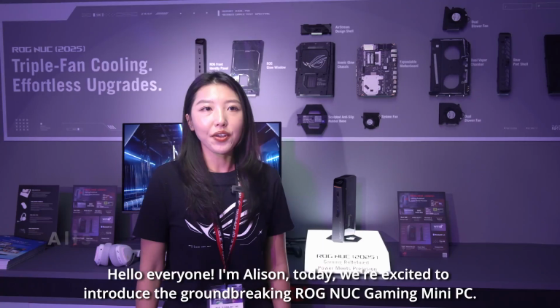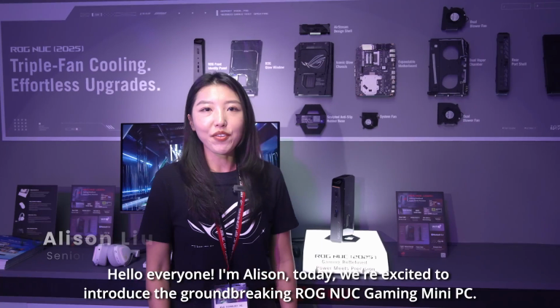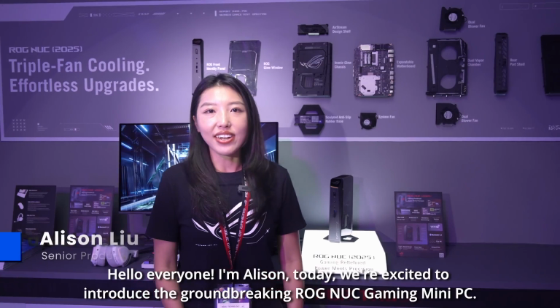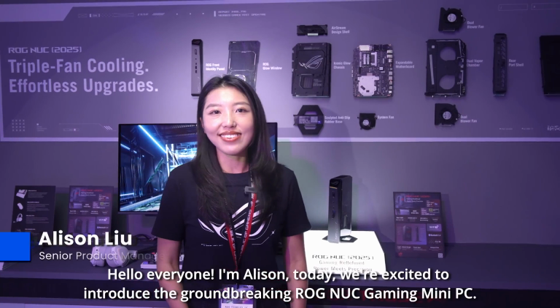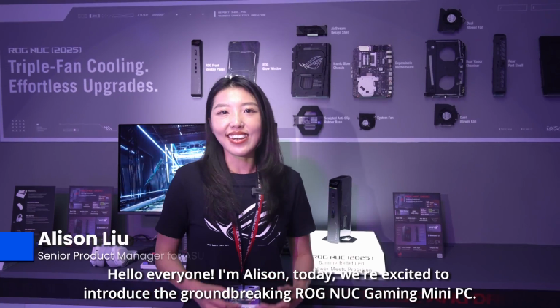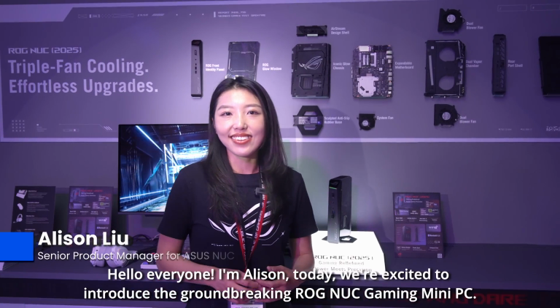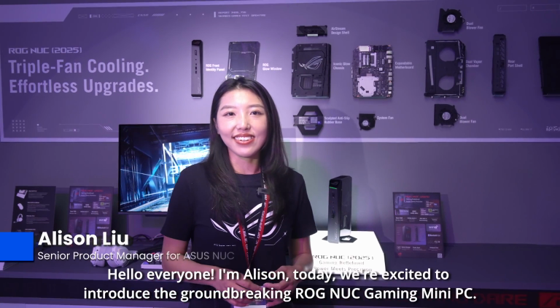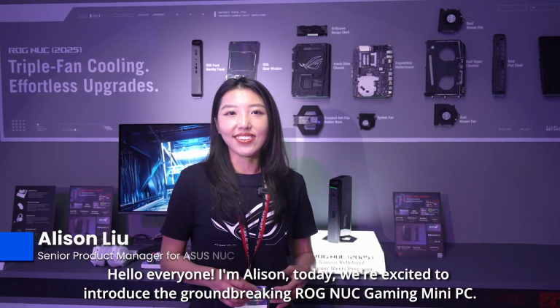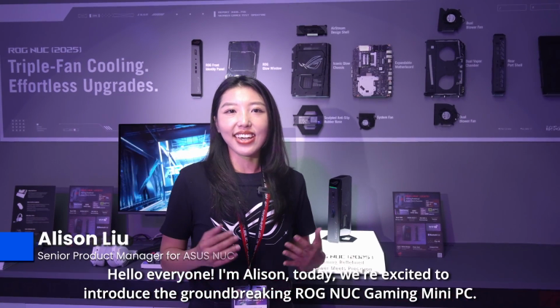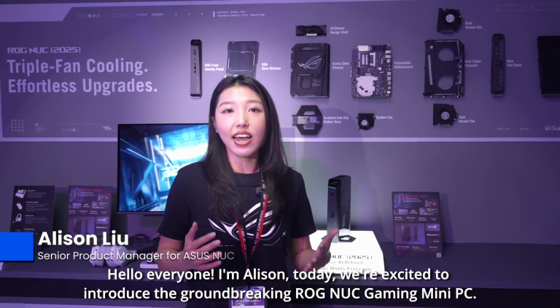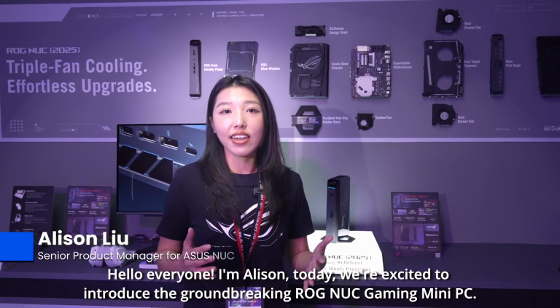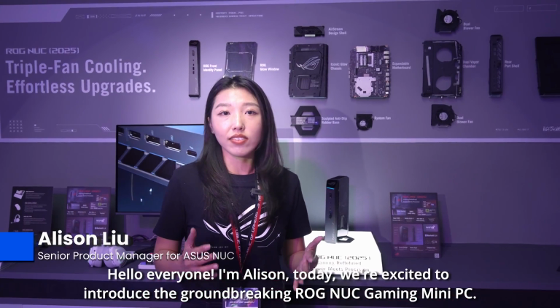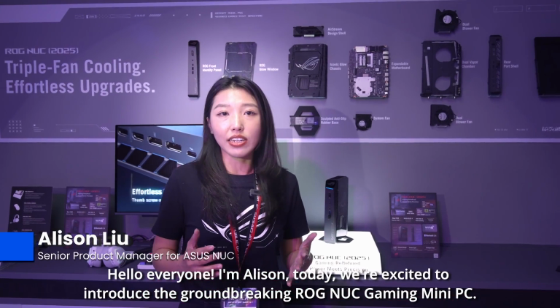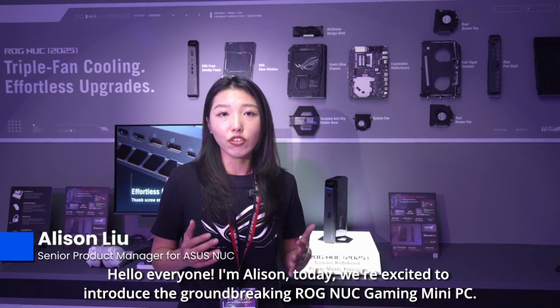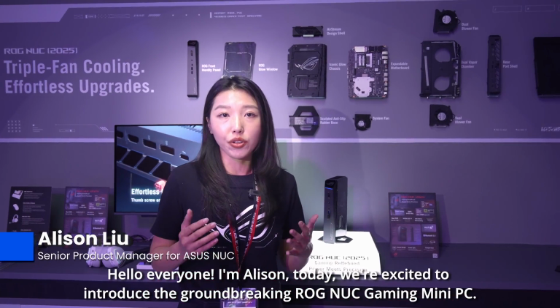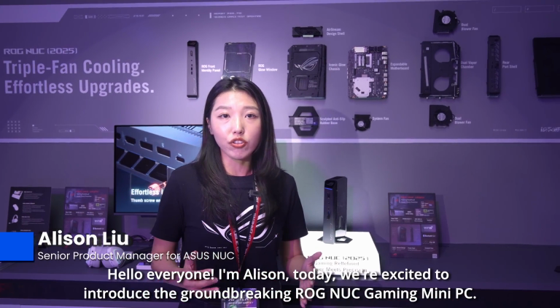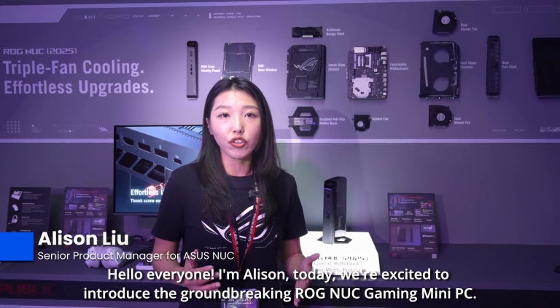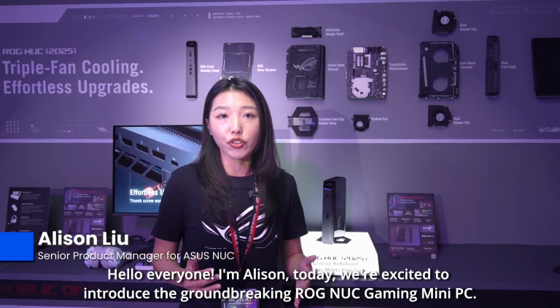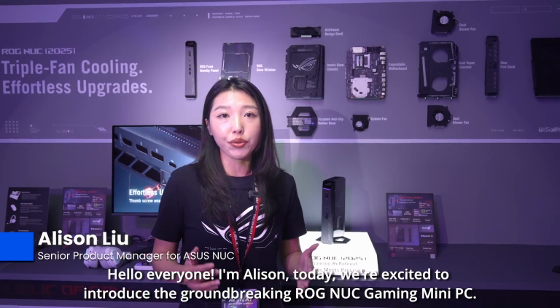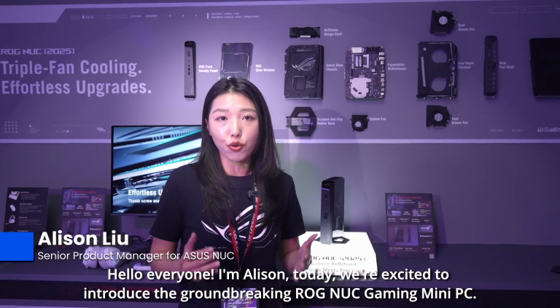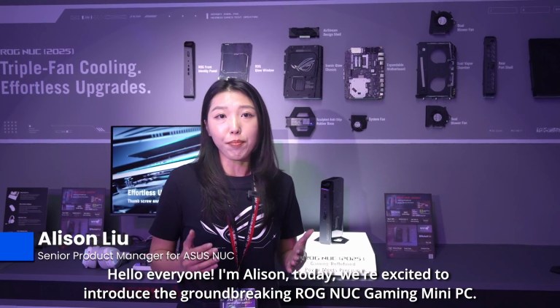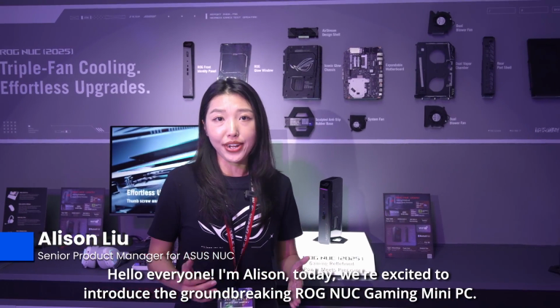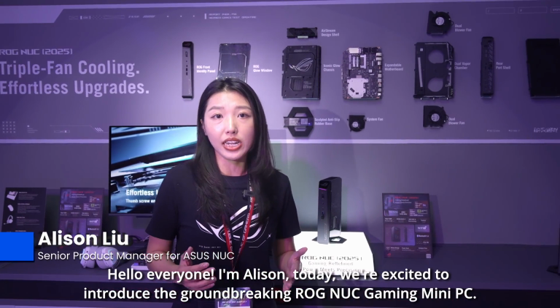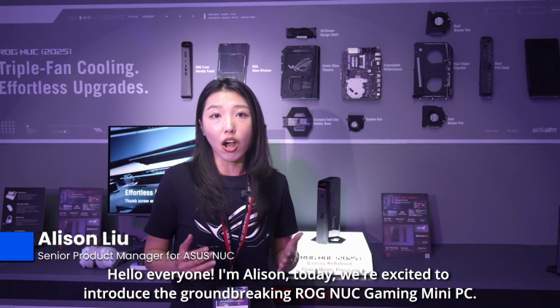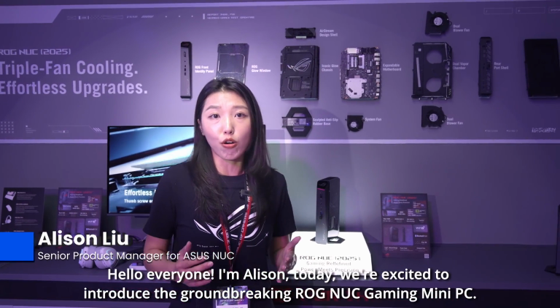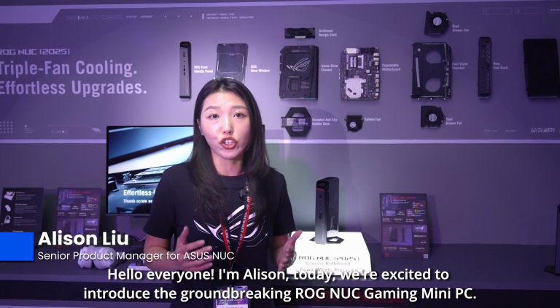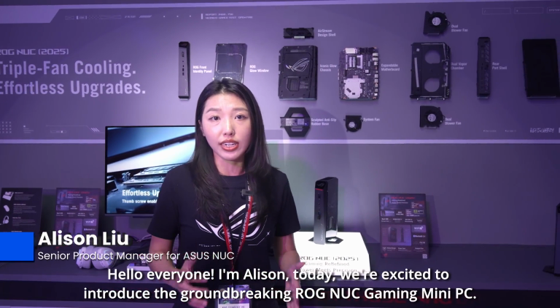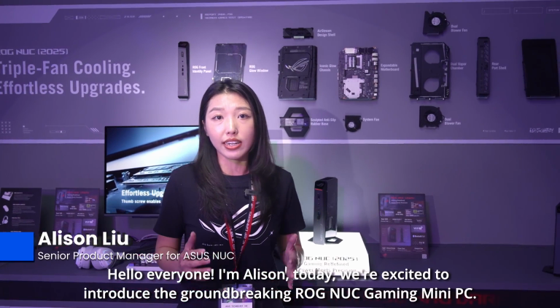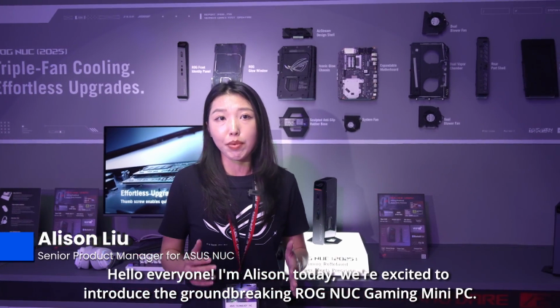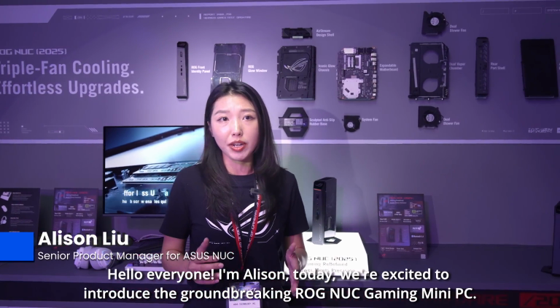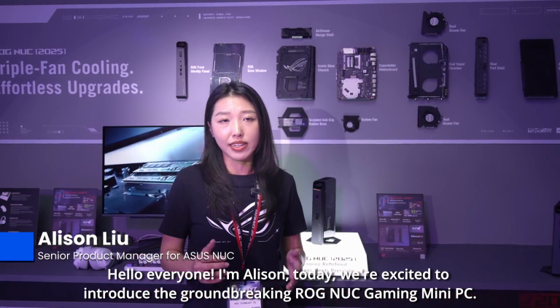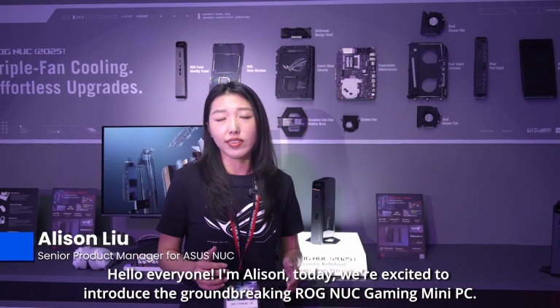Hello everyone, this is Allison. Today I am excited to introduce you to the groundbreaking ROG NUC gaming mini PC.